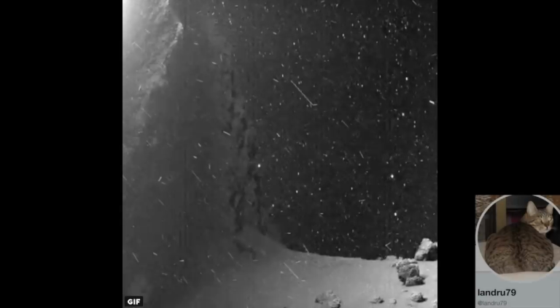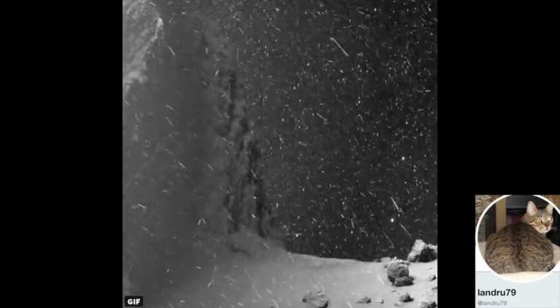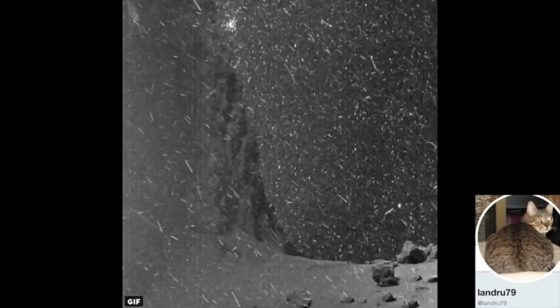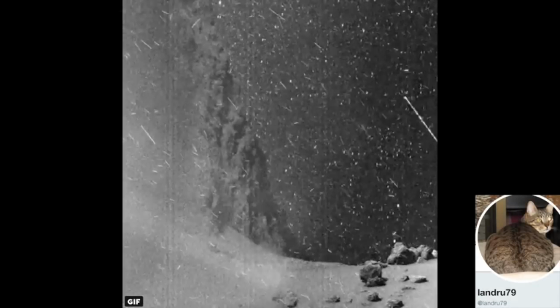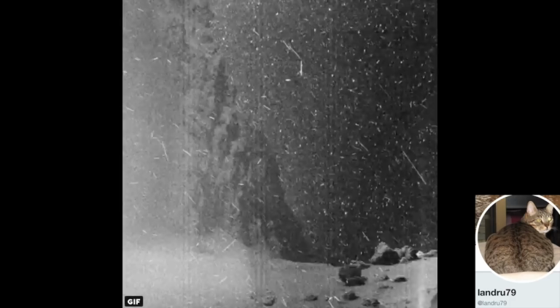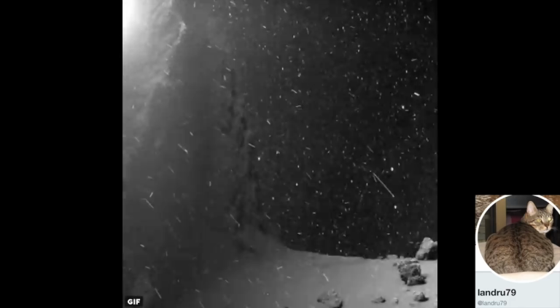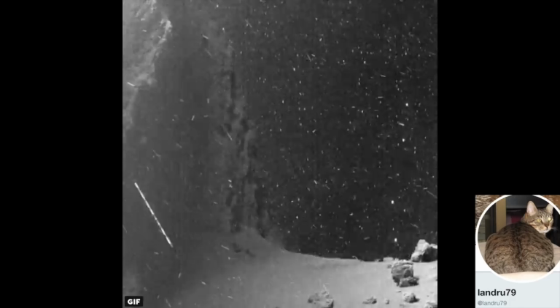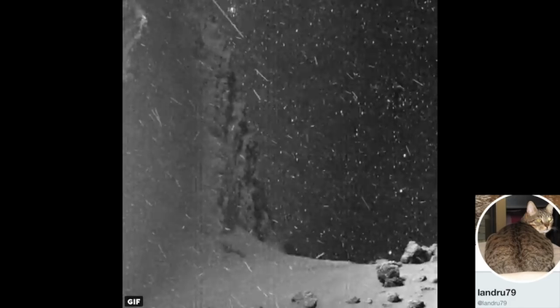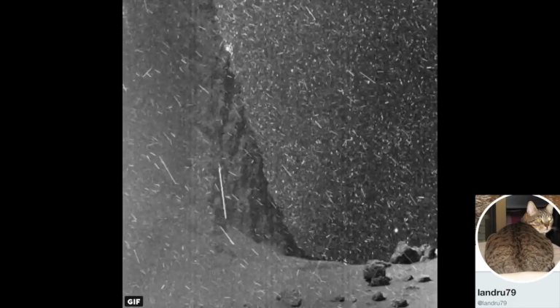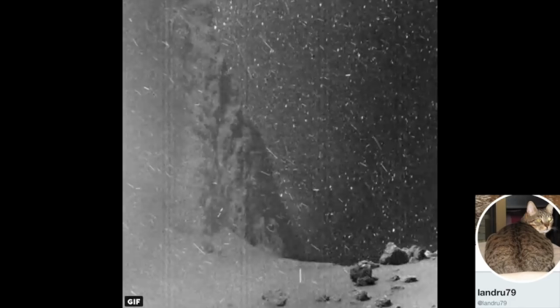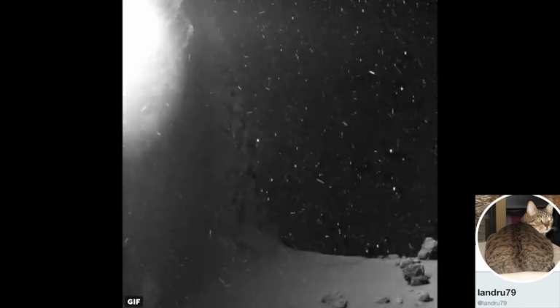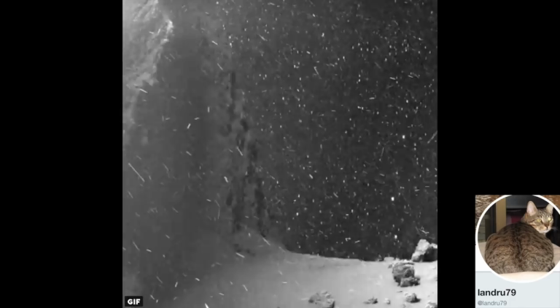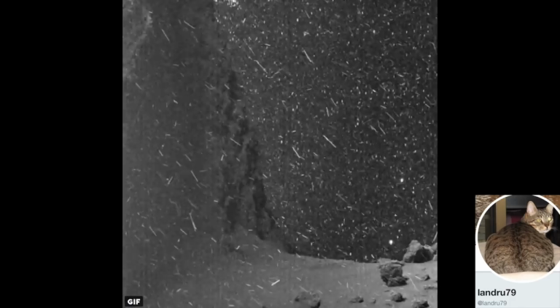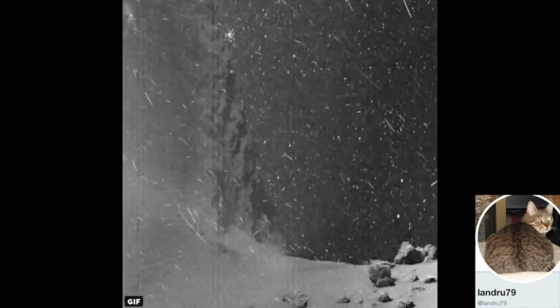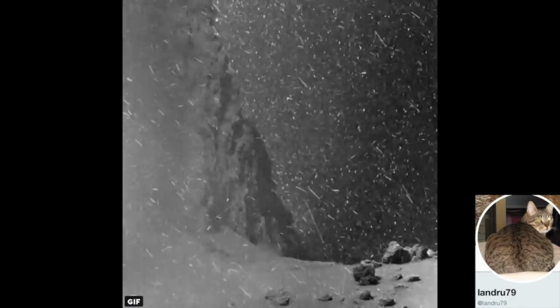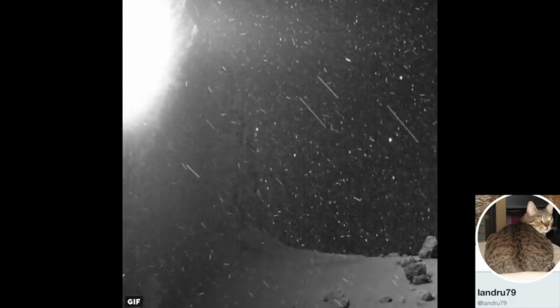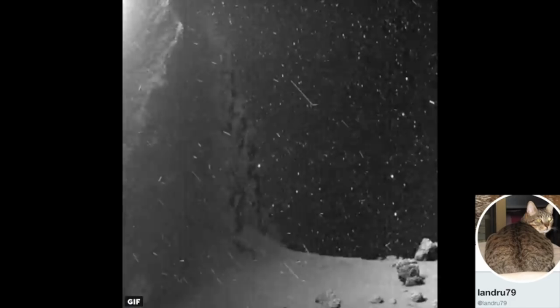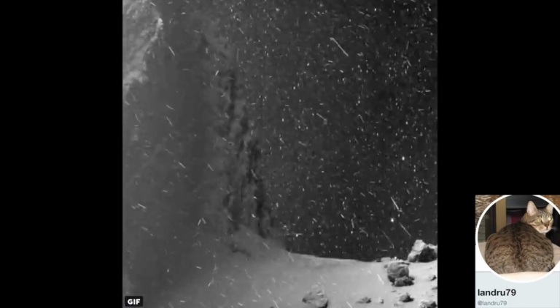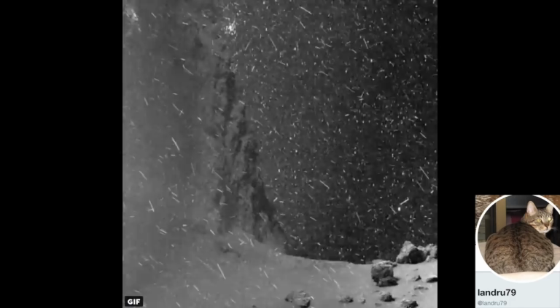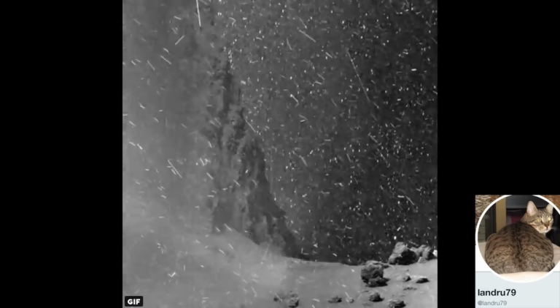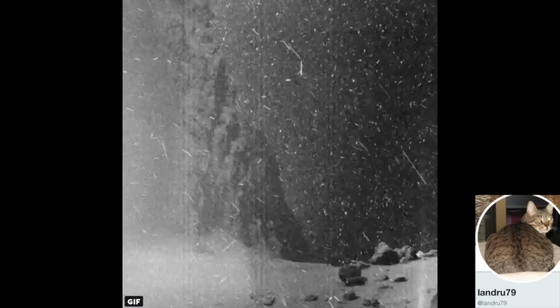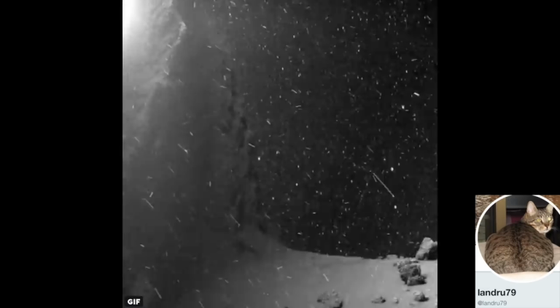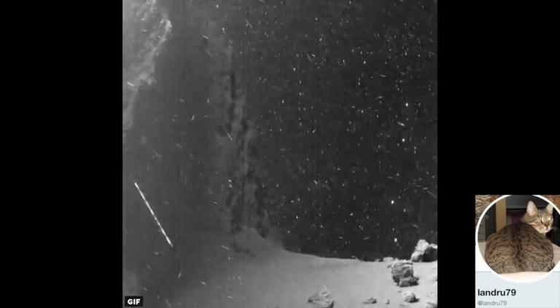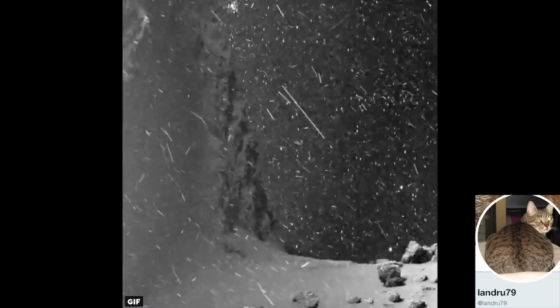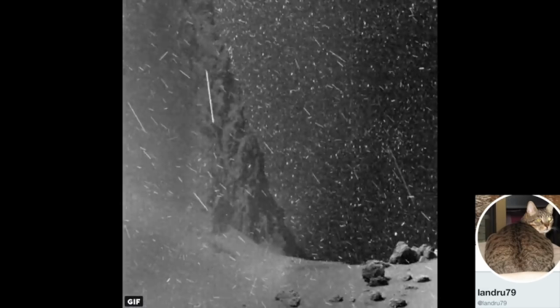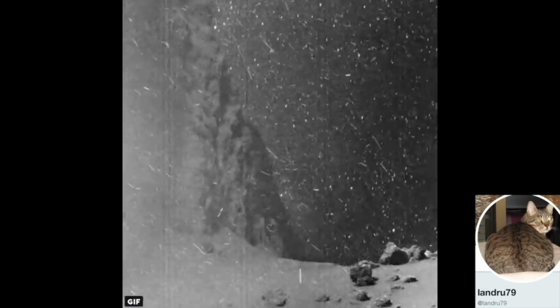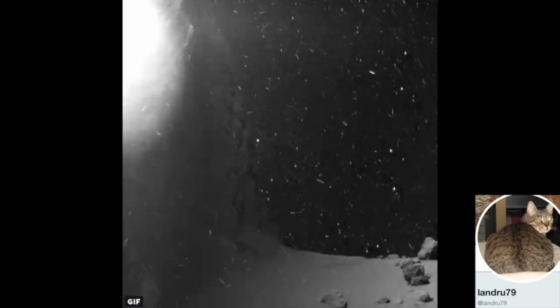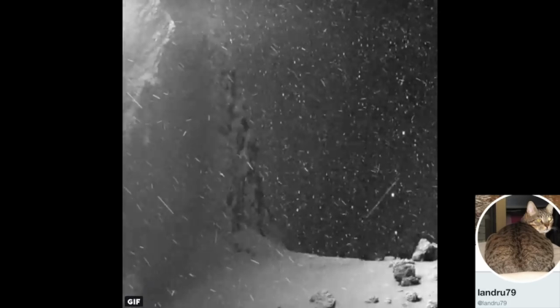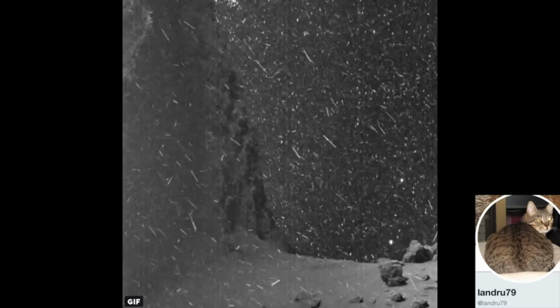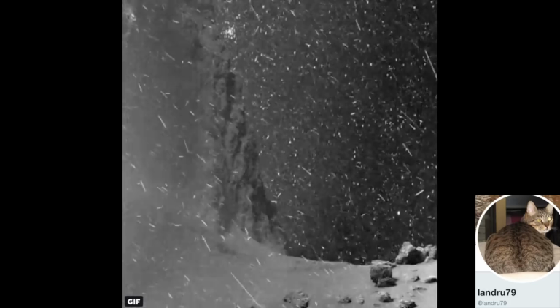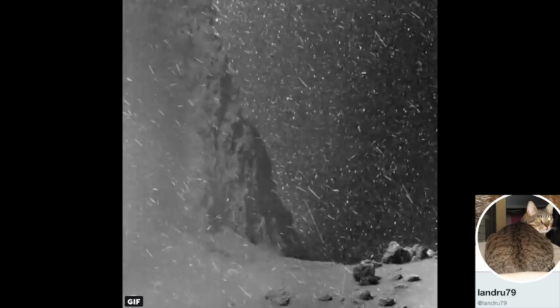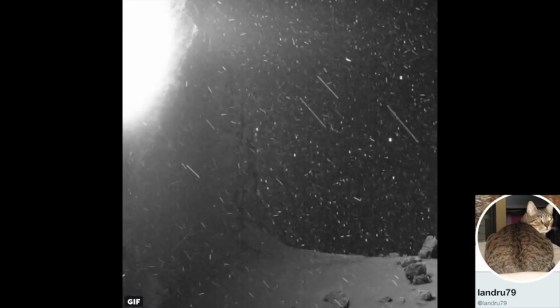The sequence shots show the intensity at comet ground level, the background stars all whizzing by top to bottom as the comet spins.